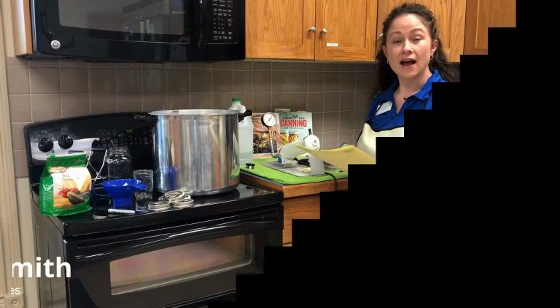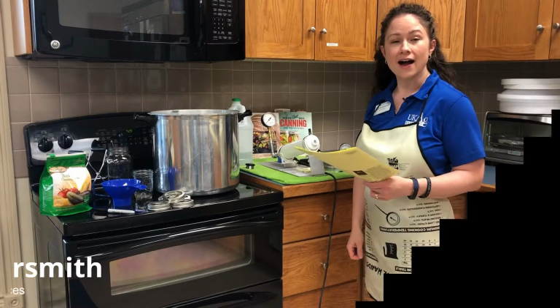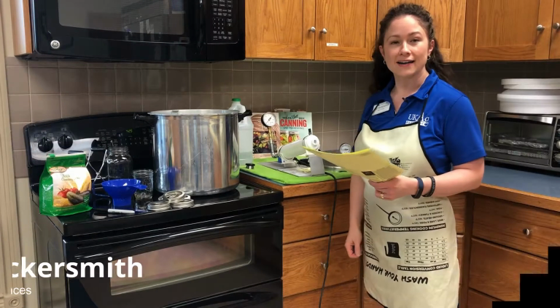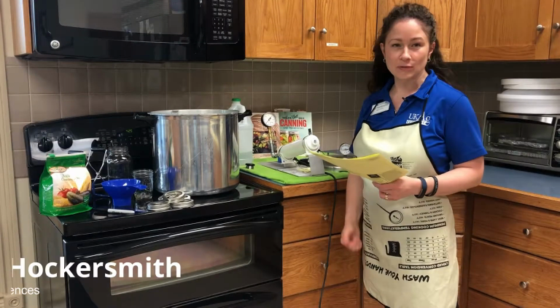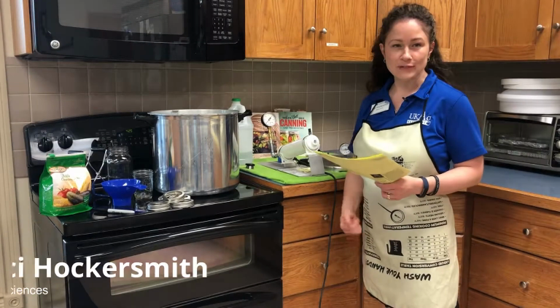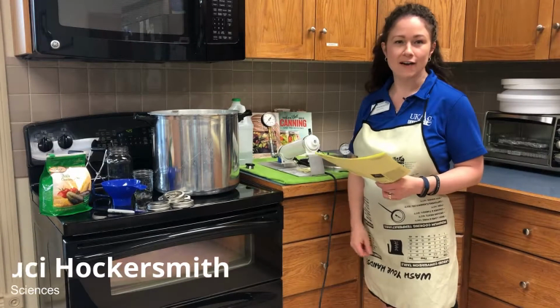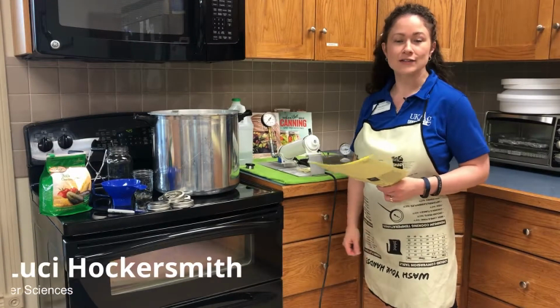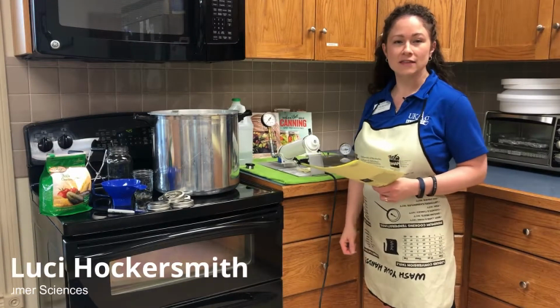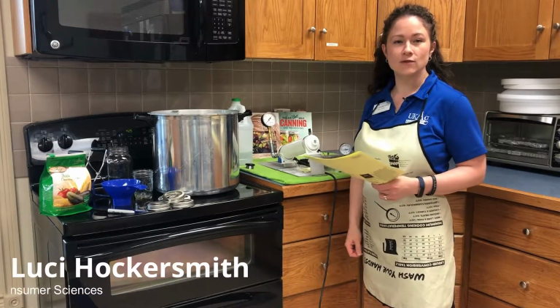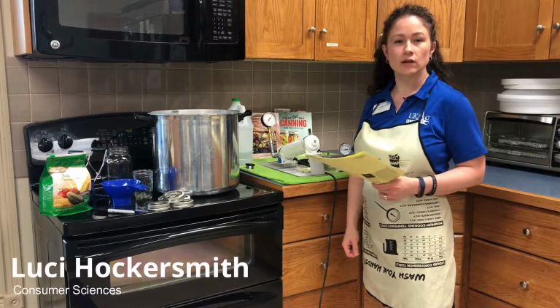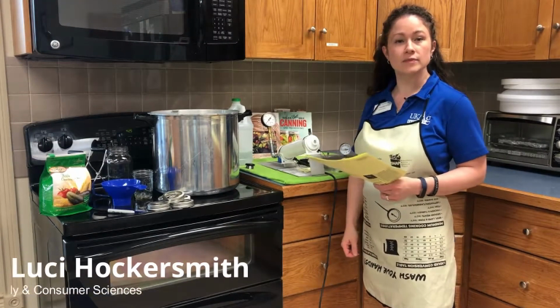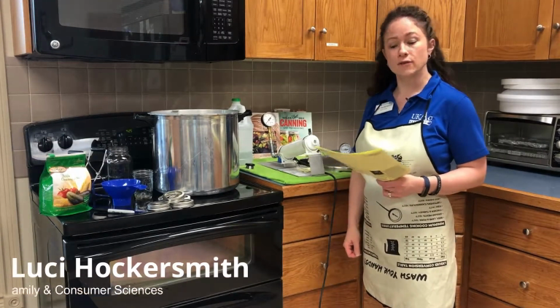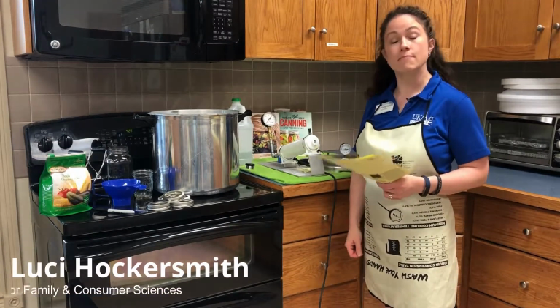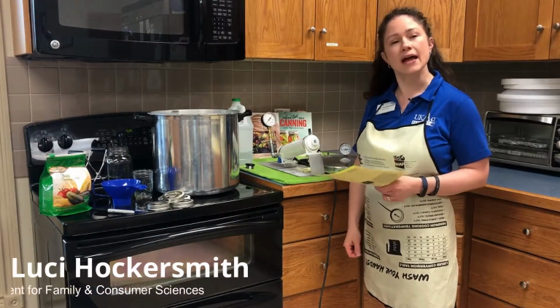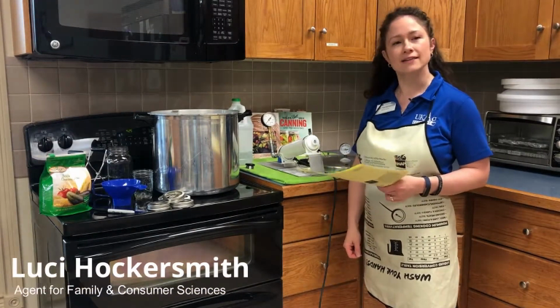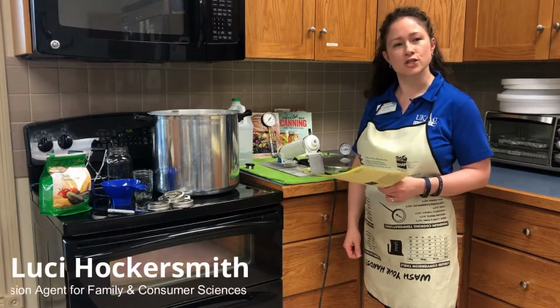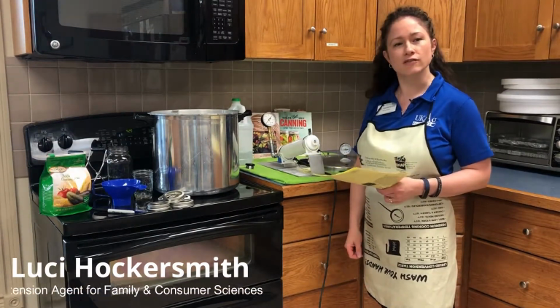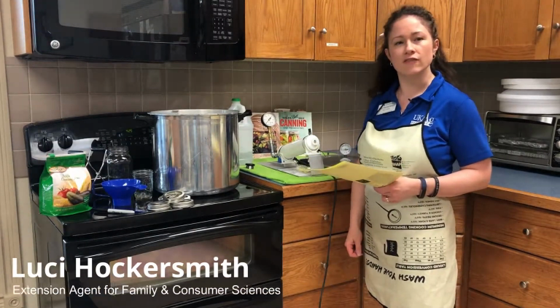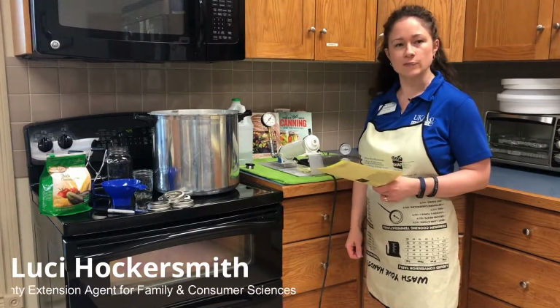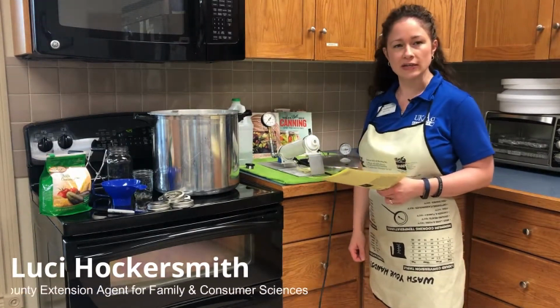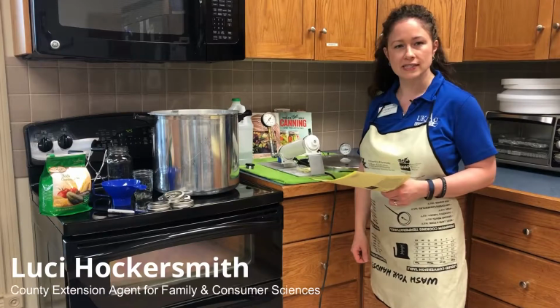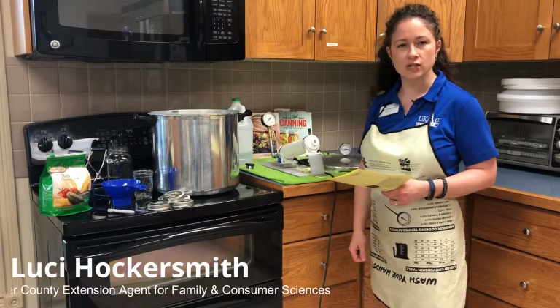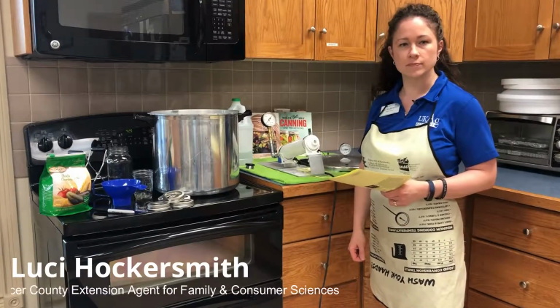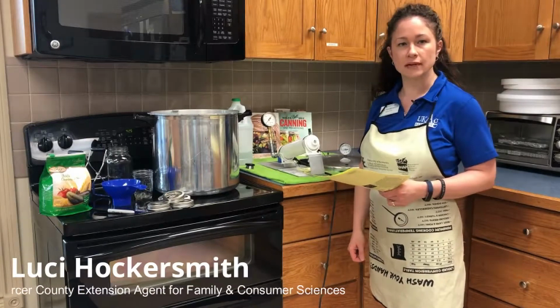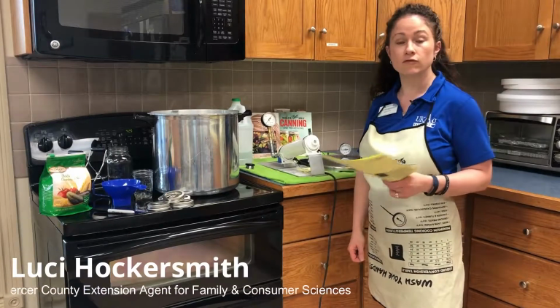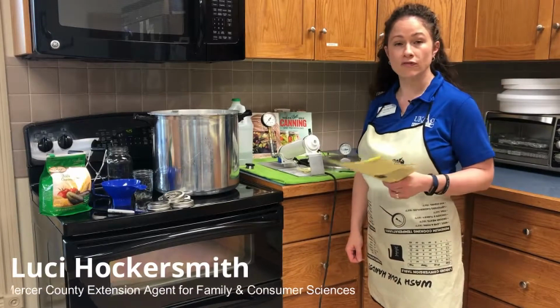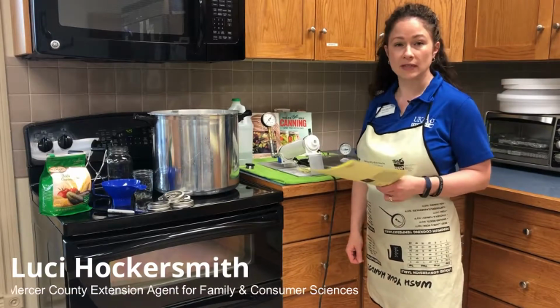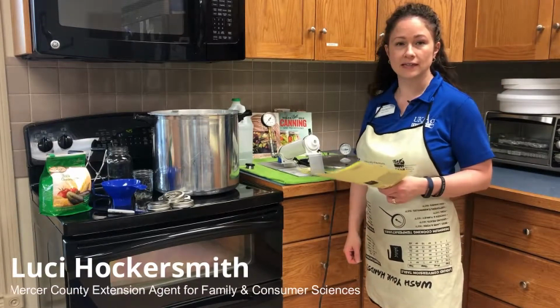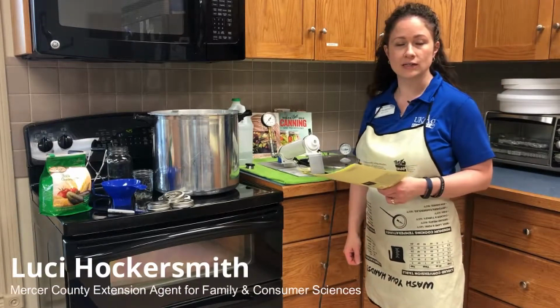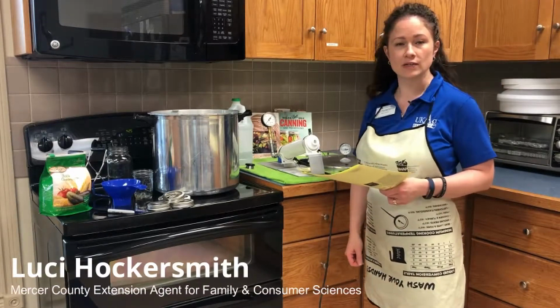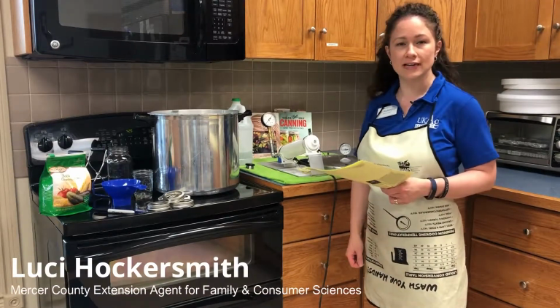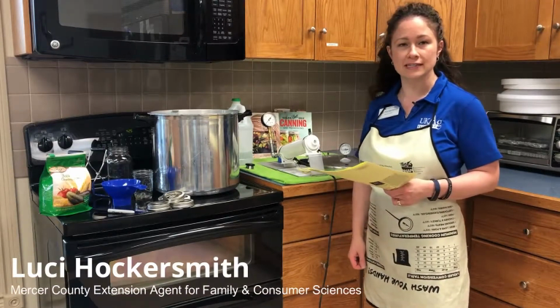Hi, I'm Loisi Hockersmith and welcome to the May edition of our Facebook Extension Update for Family and Consumer Sciences.